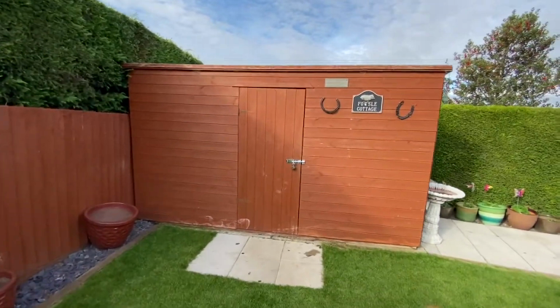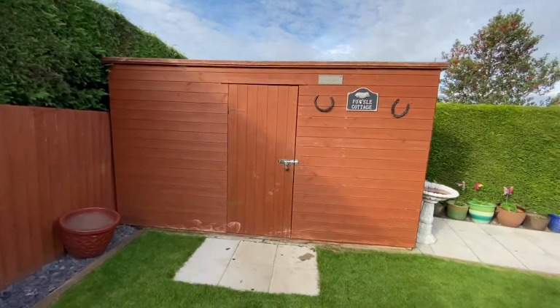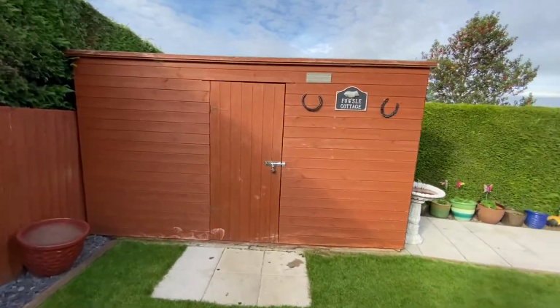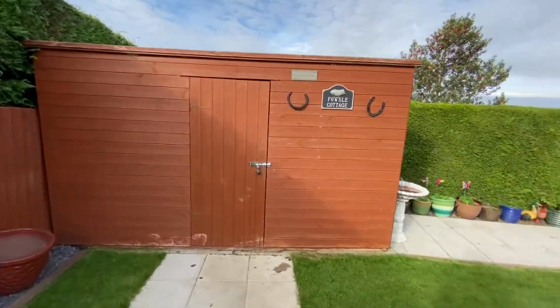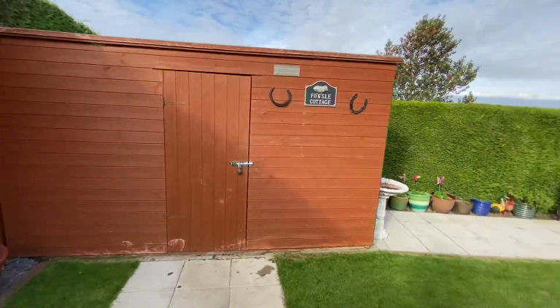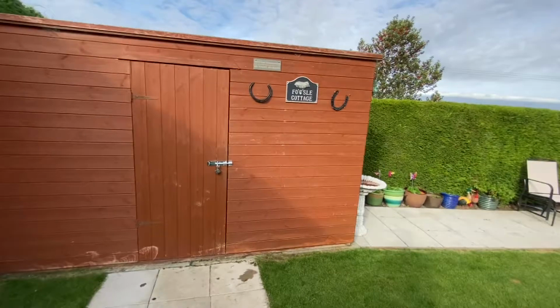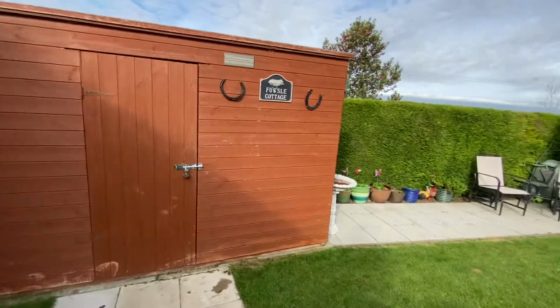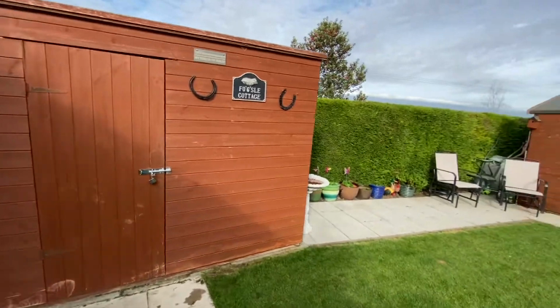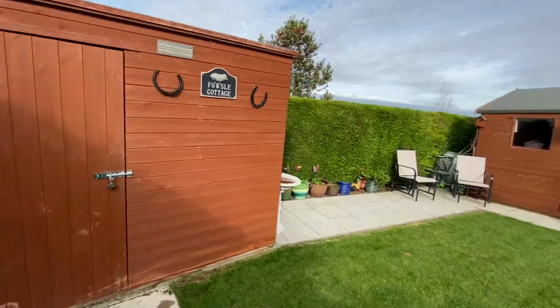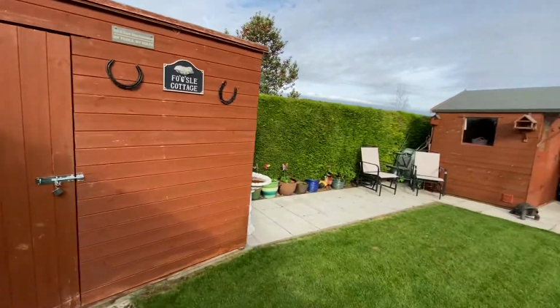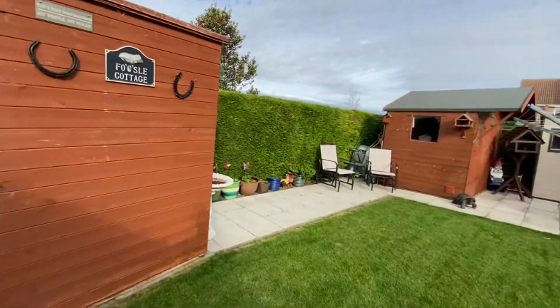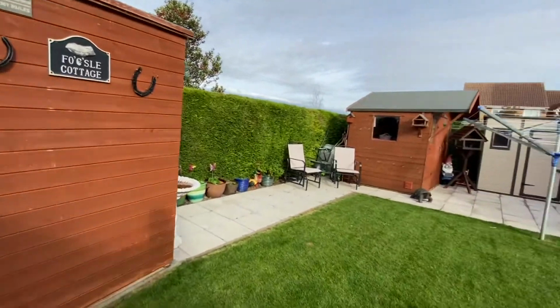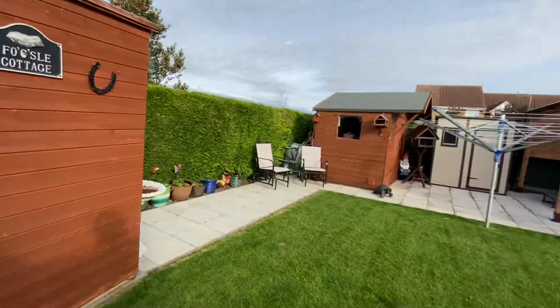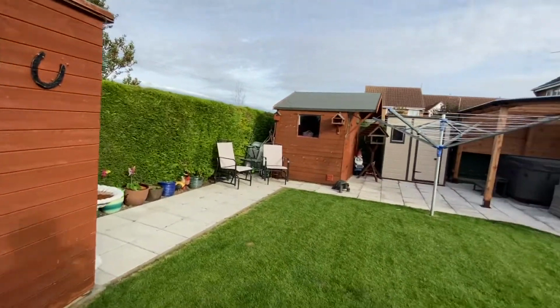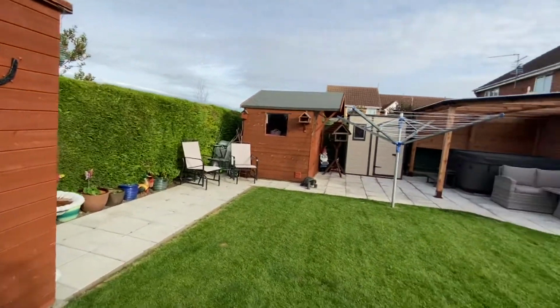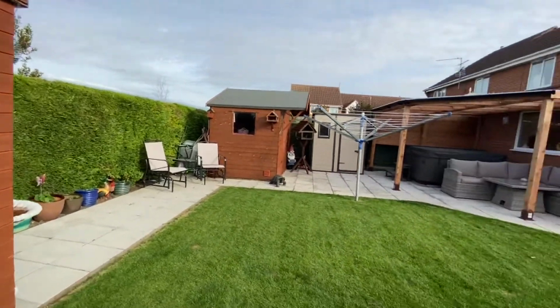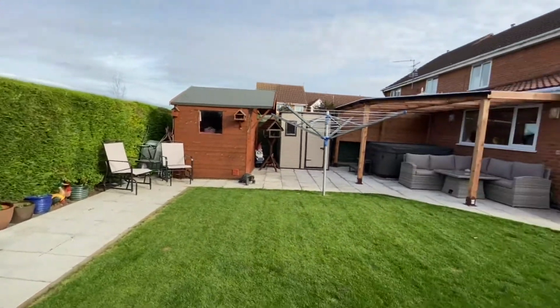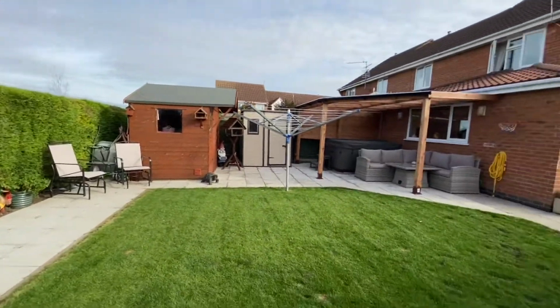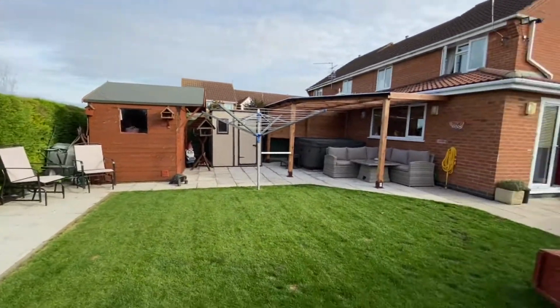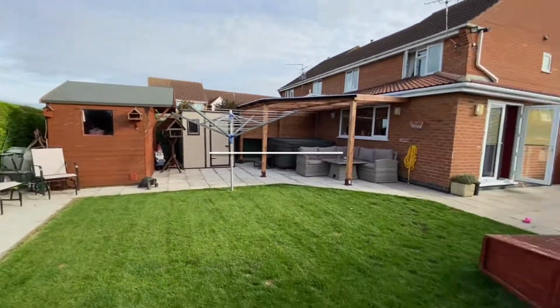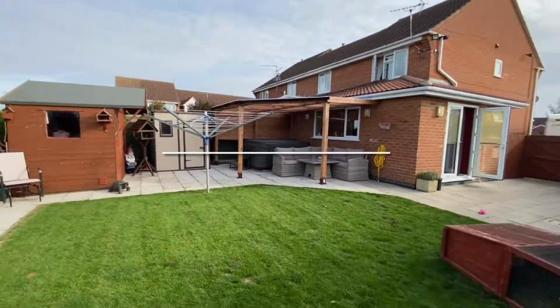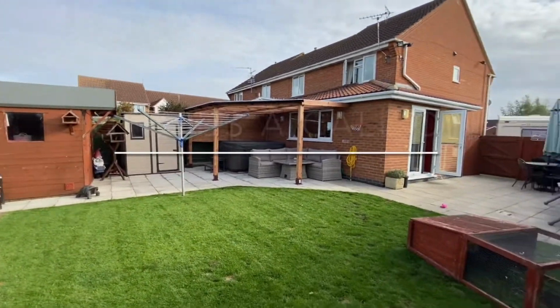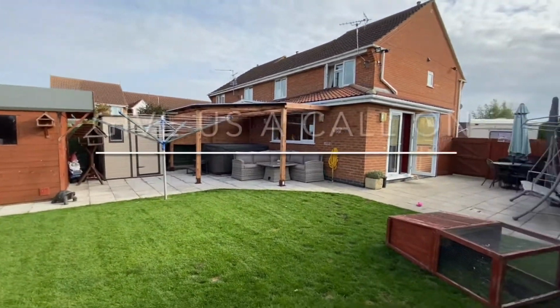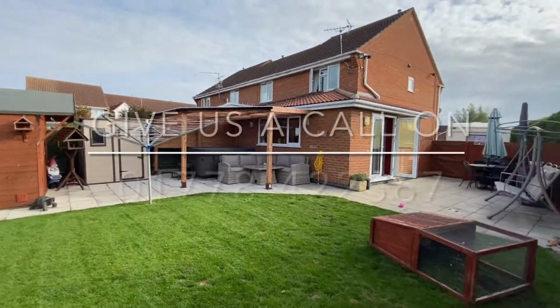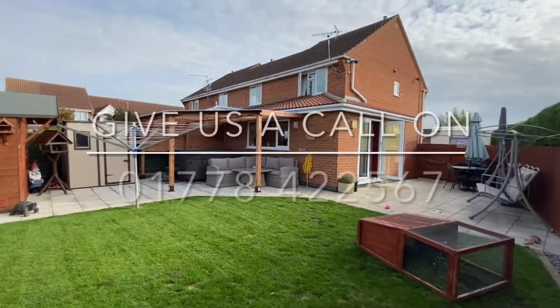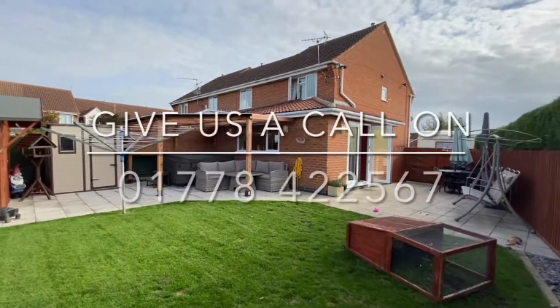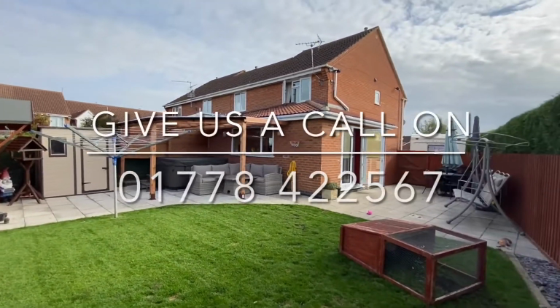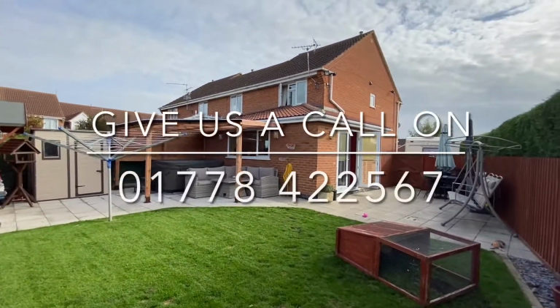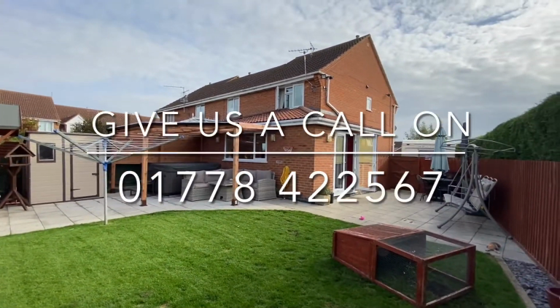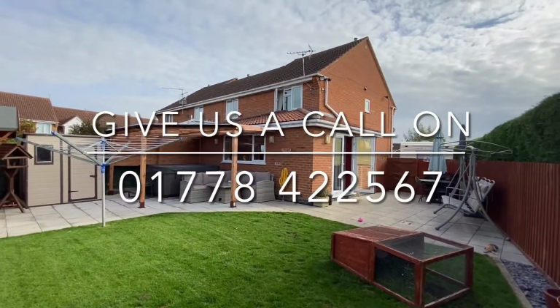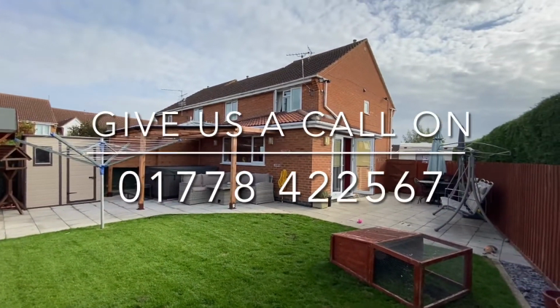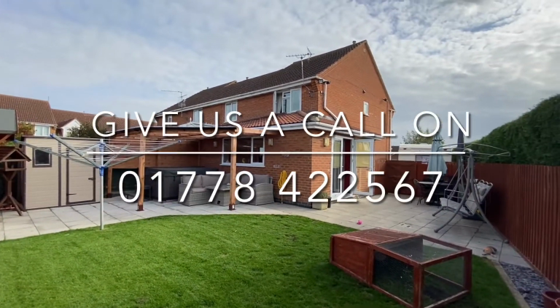To book your viewing, give our Bourne office a call today on 01778 422 567.